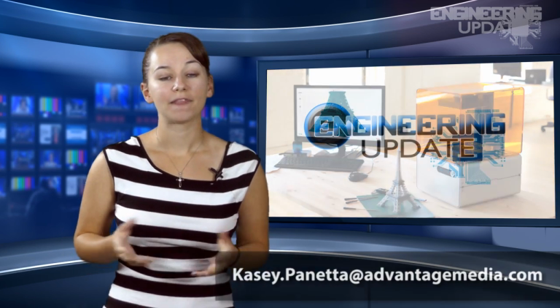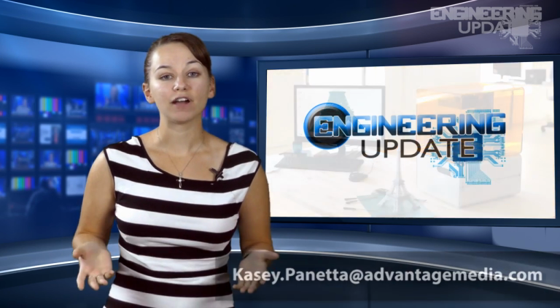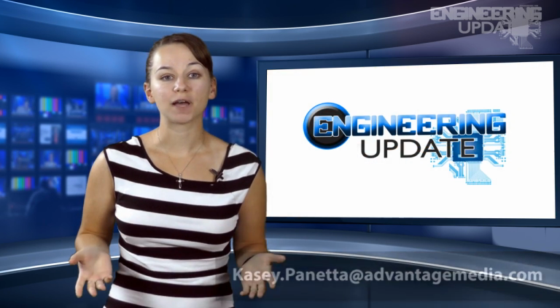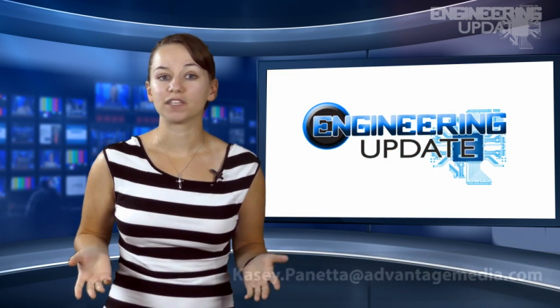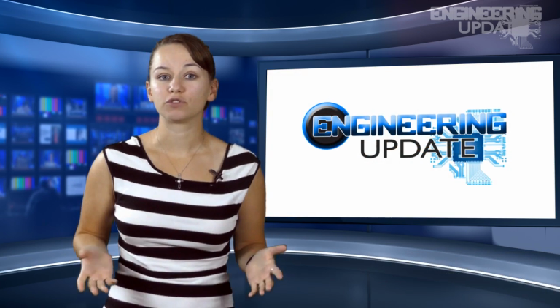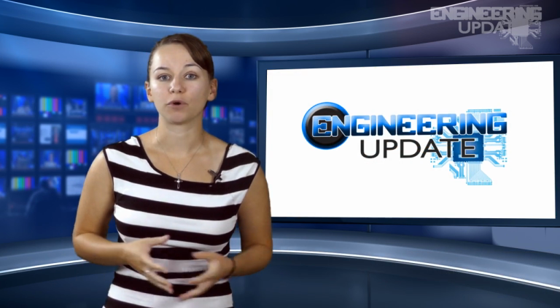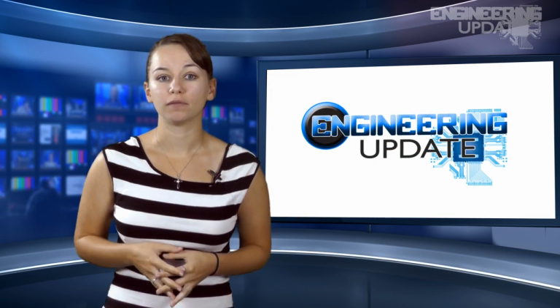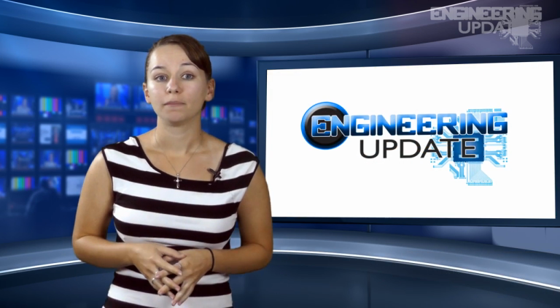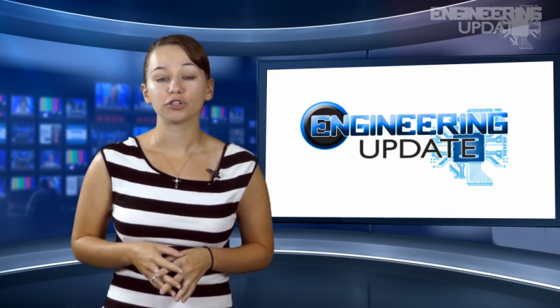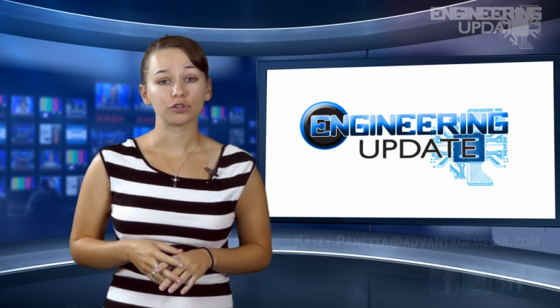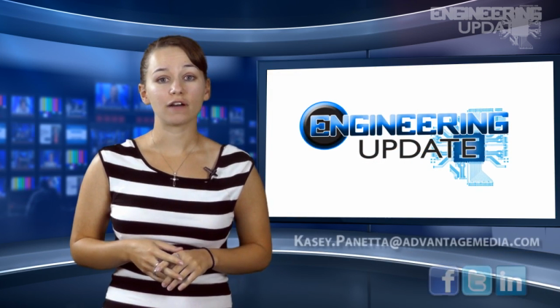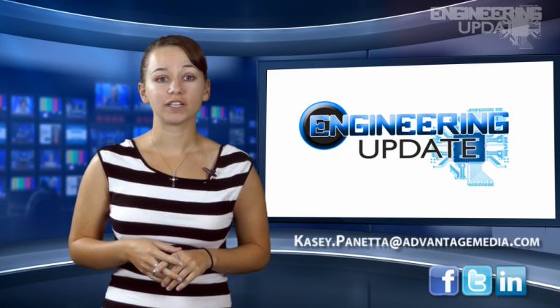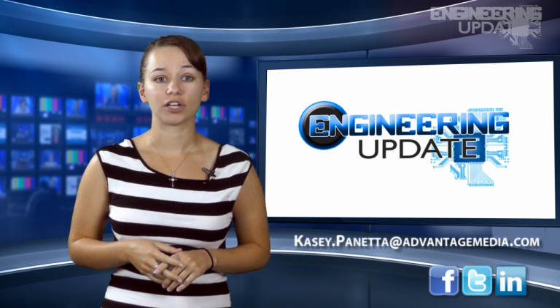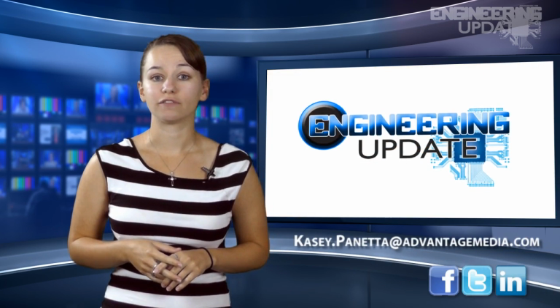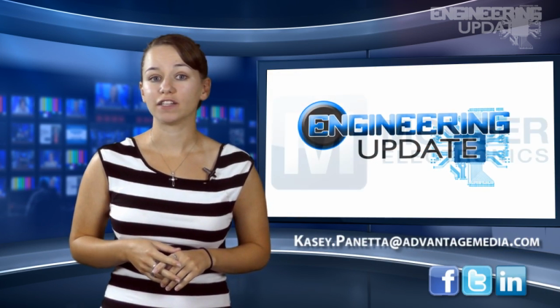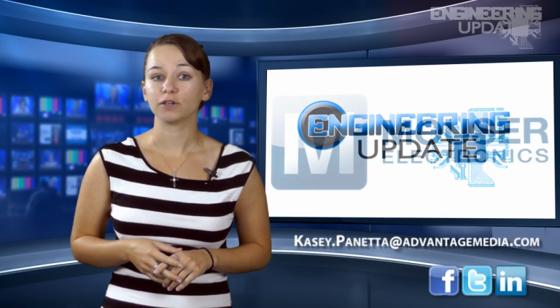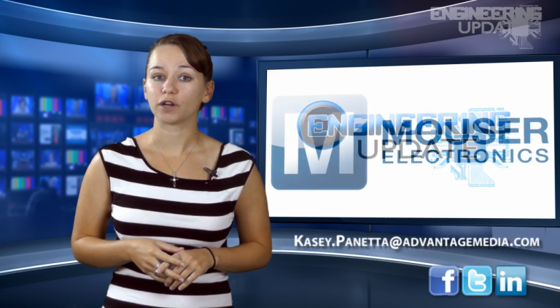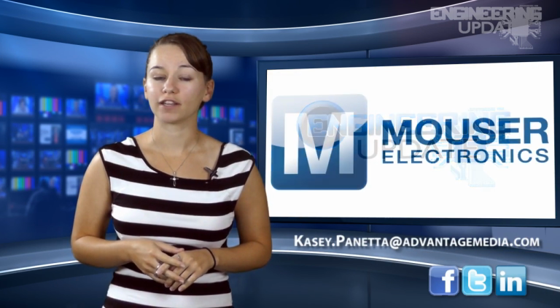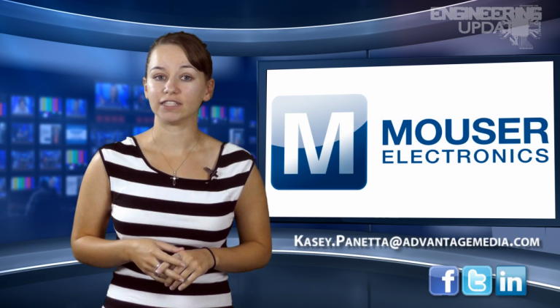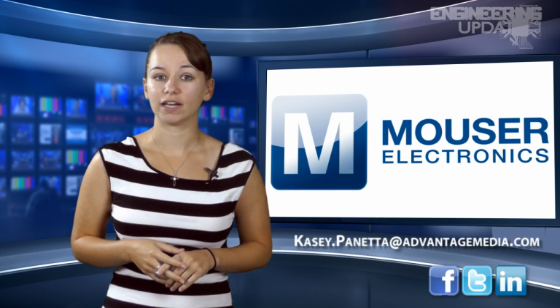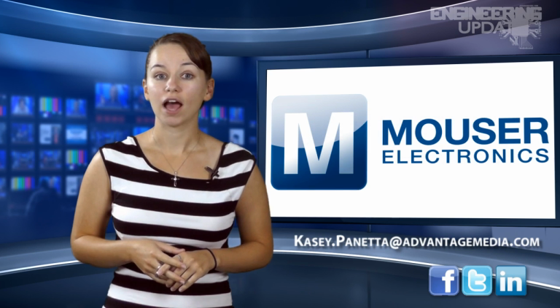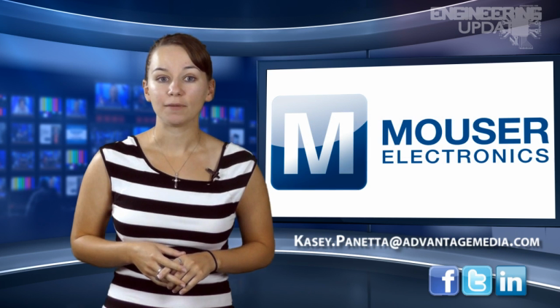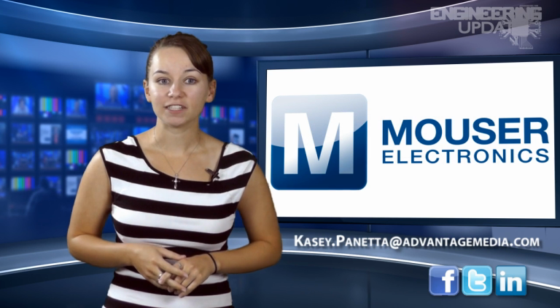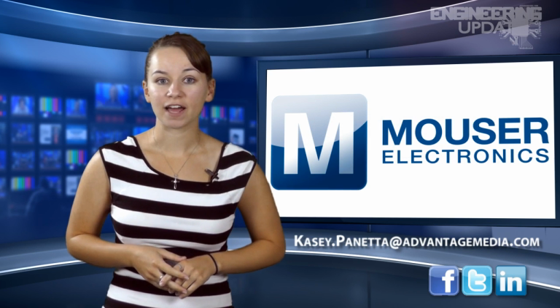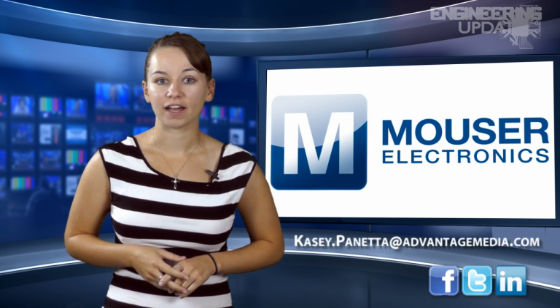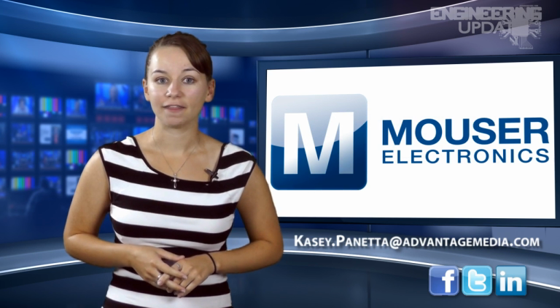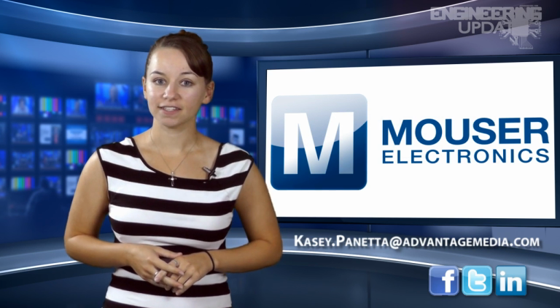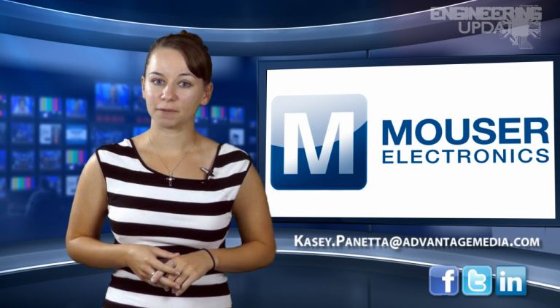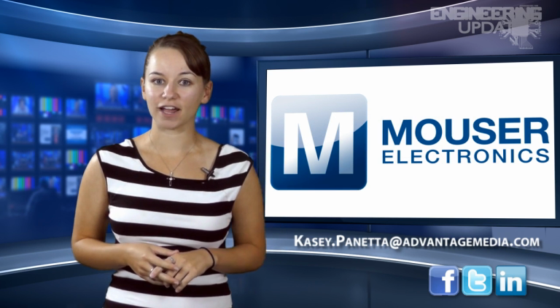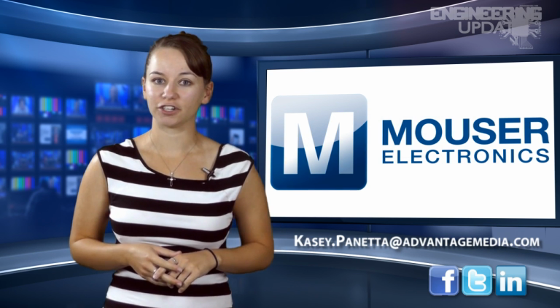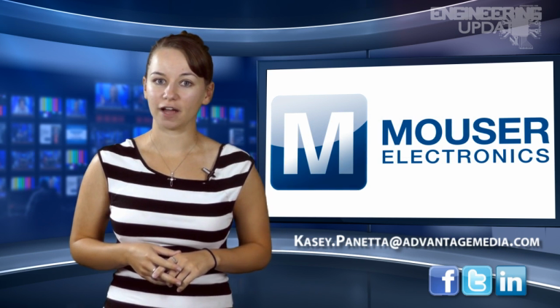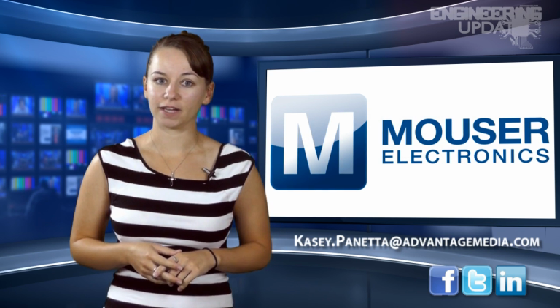That wraps up this week's report. Be sure to join the conversation on Facebook, Twitter, and LinkedIn. I'm Casey Panetta, and this has been your Engineering Update.